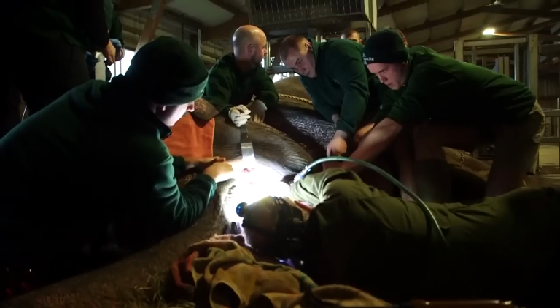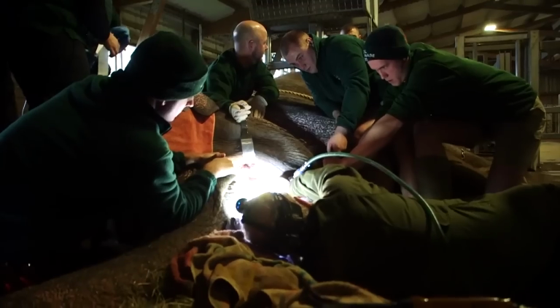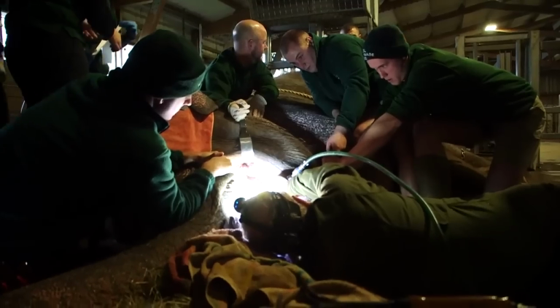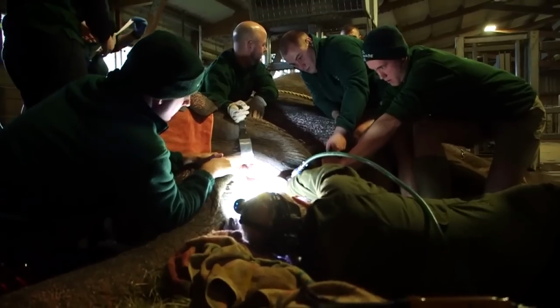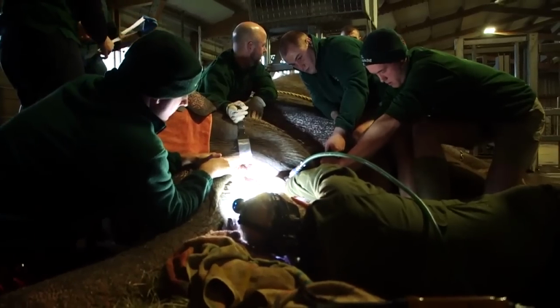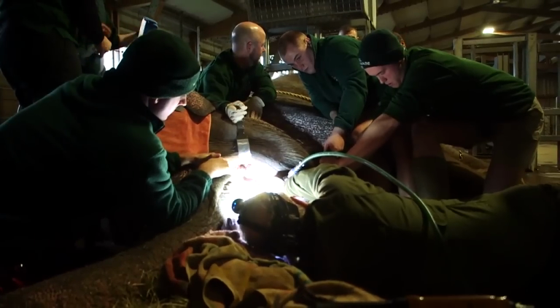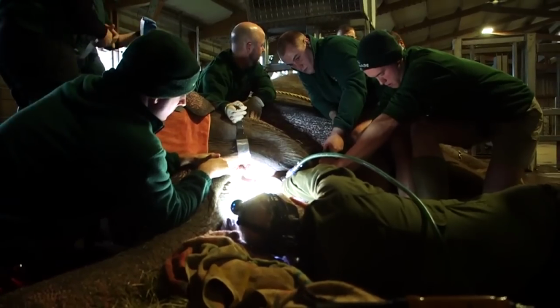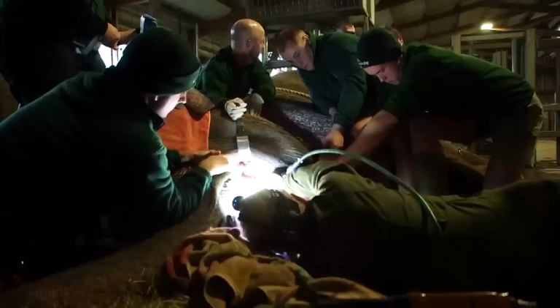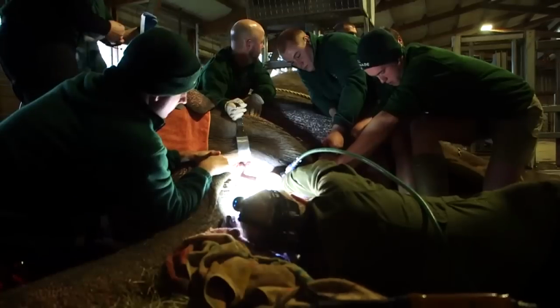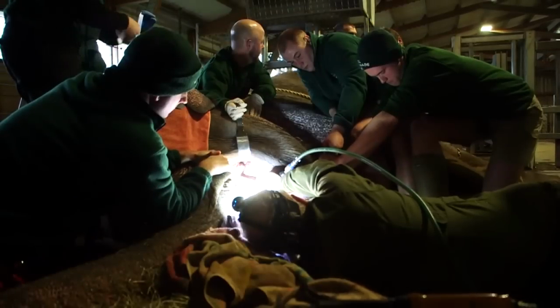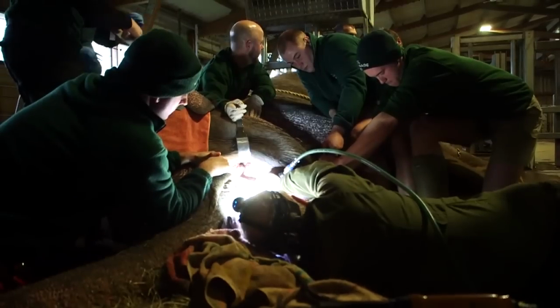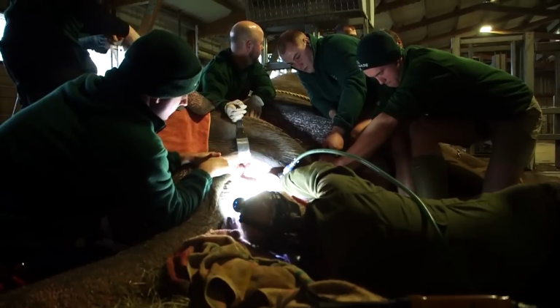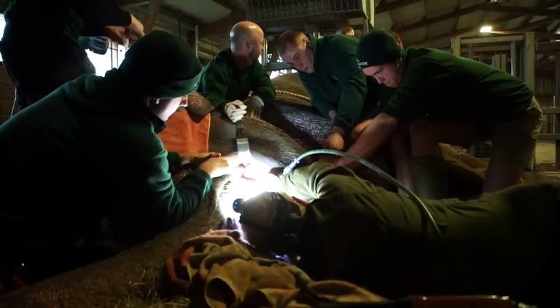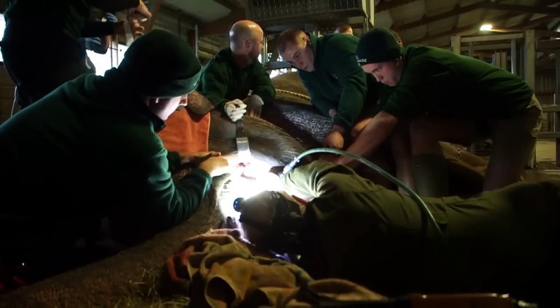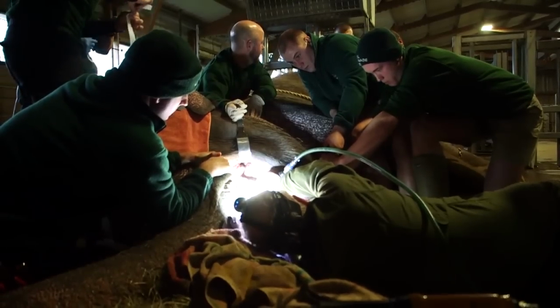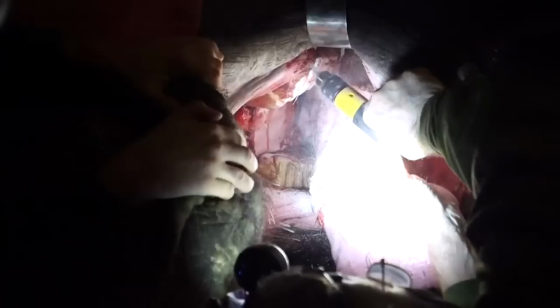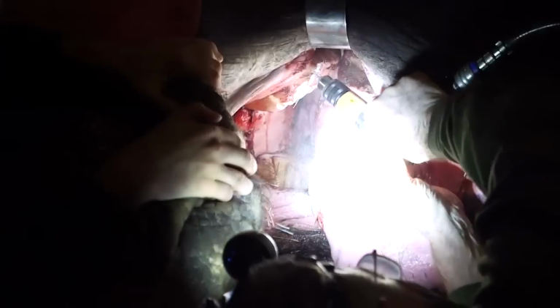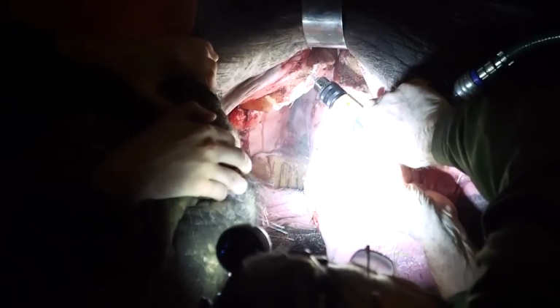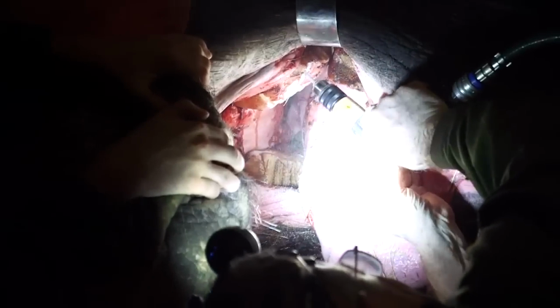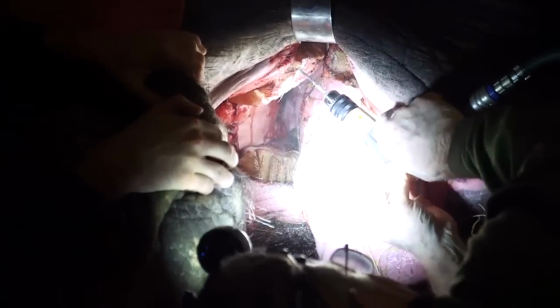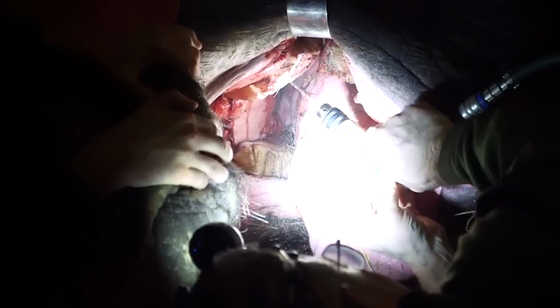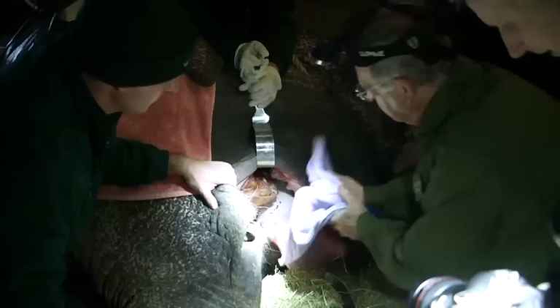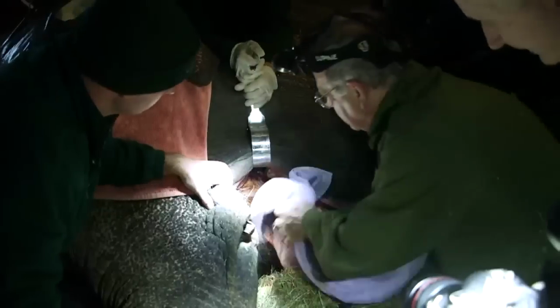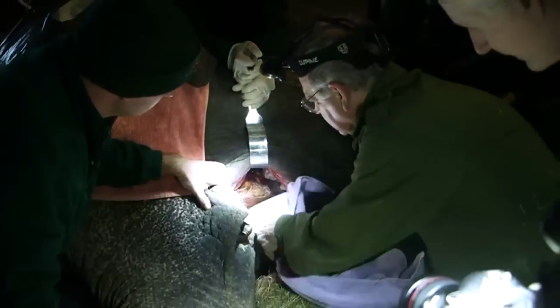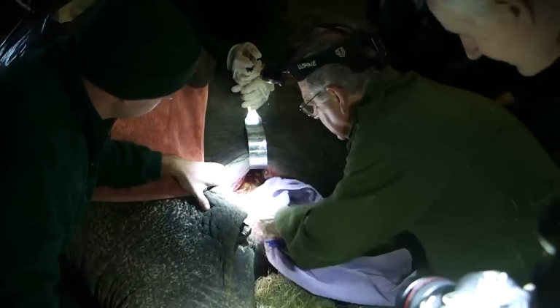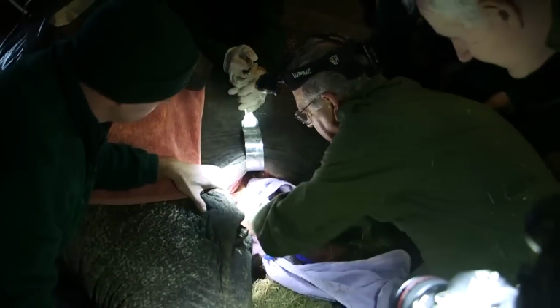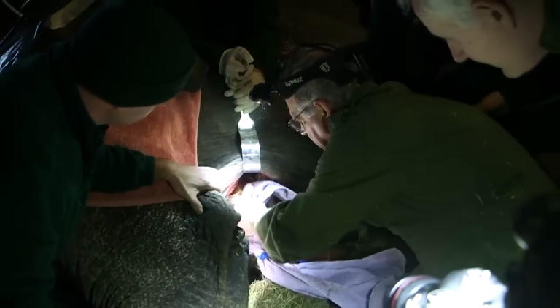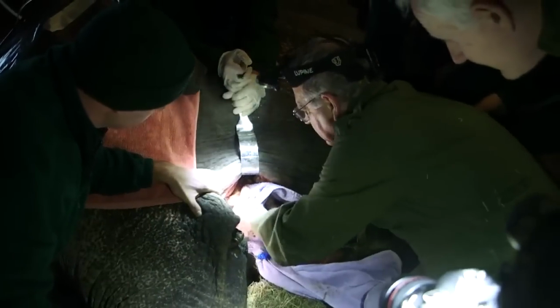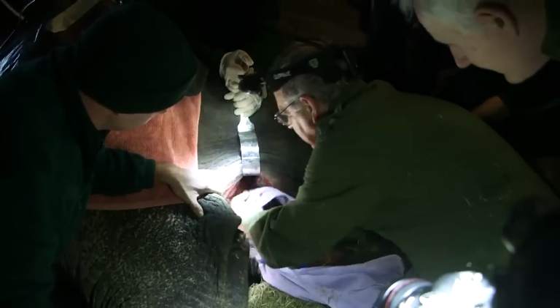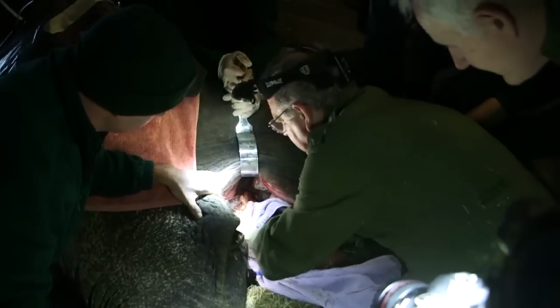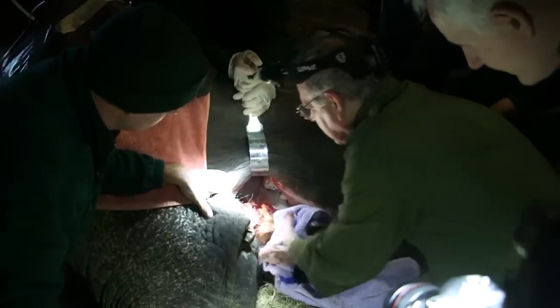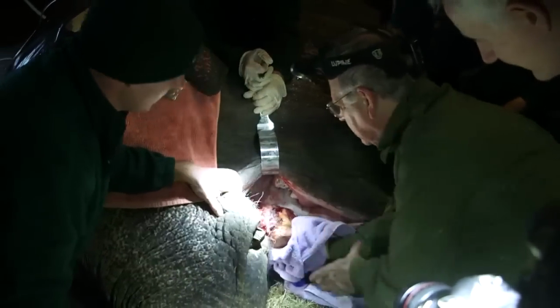As for the procedure, well, if you think your dentist's drills are scary, check out this guy's. The easily squeamish should look away now.